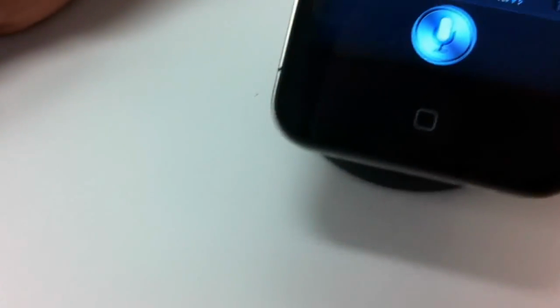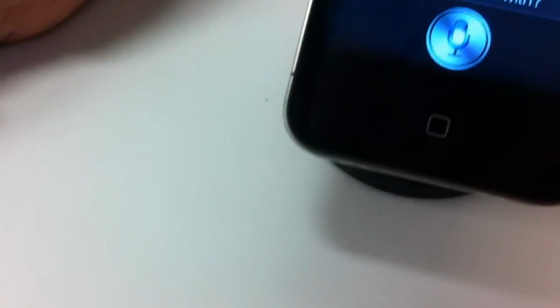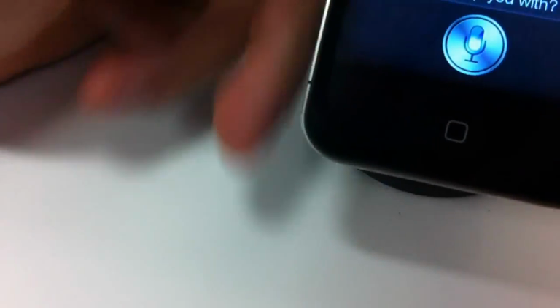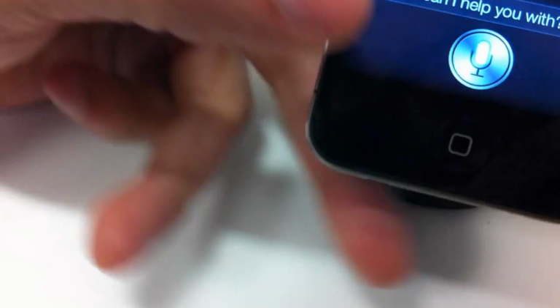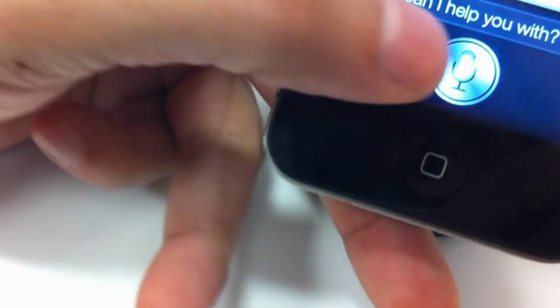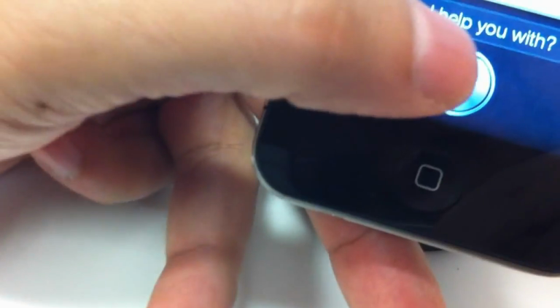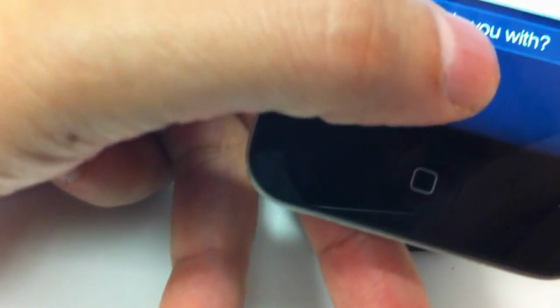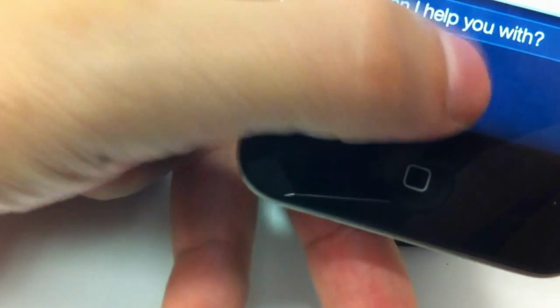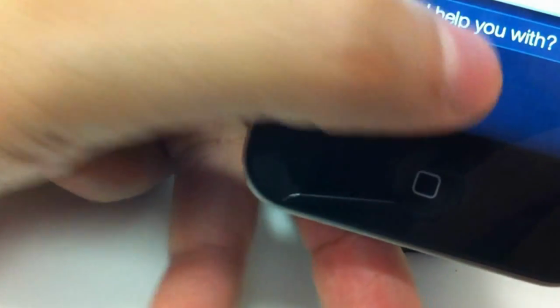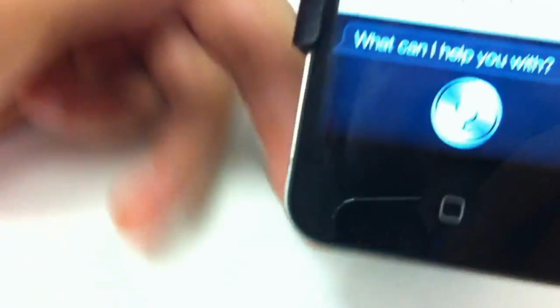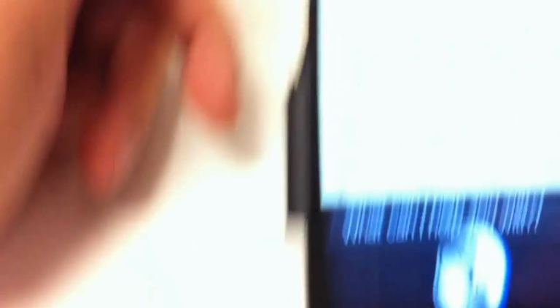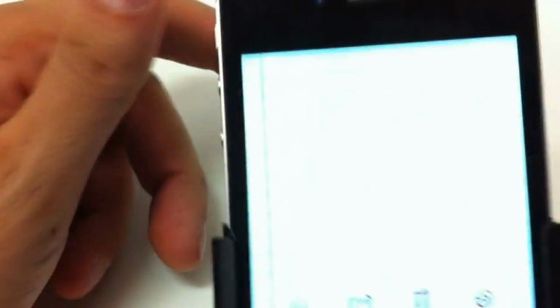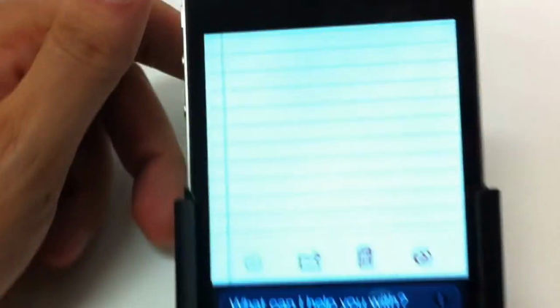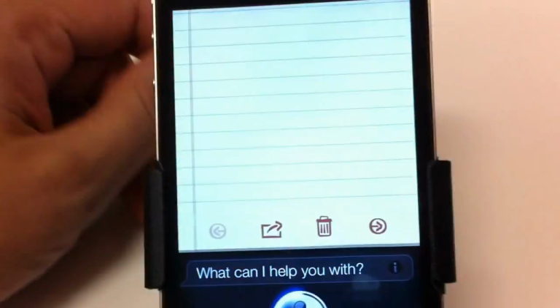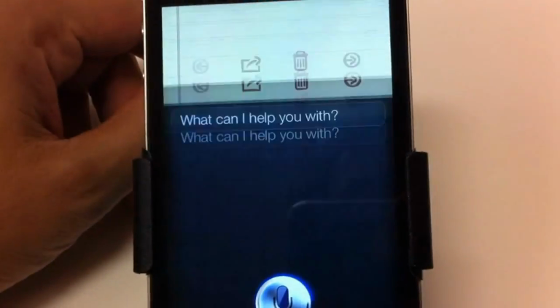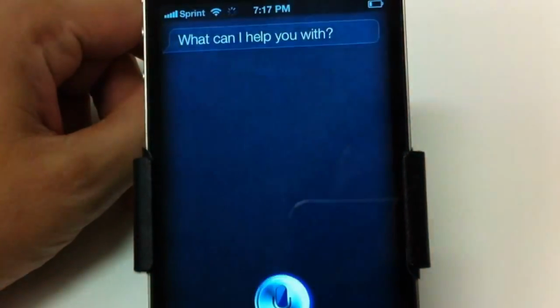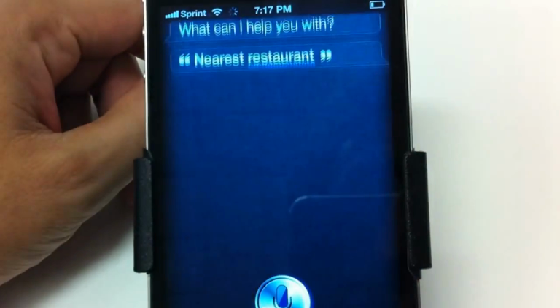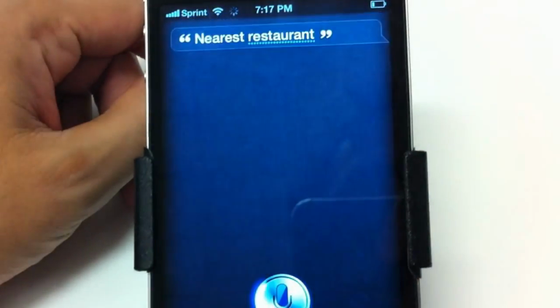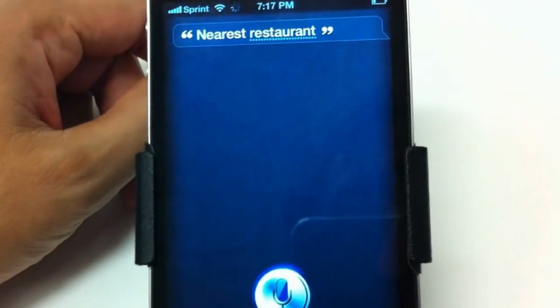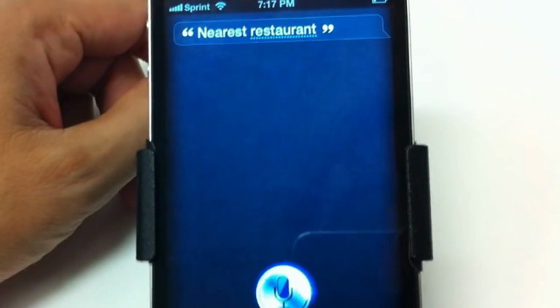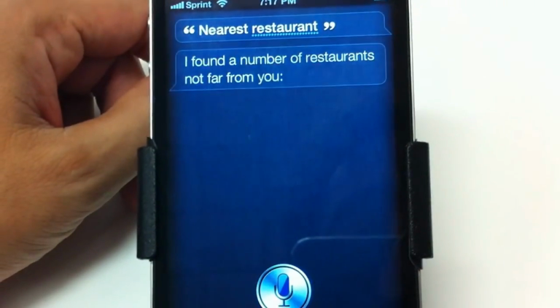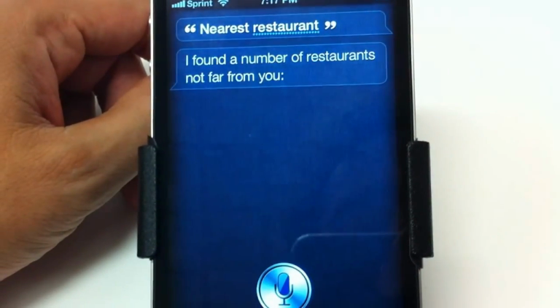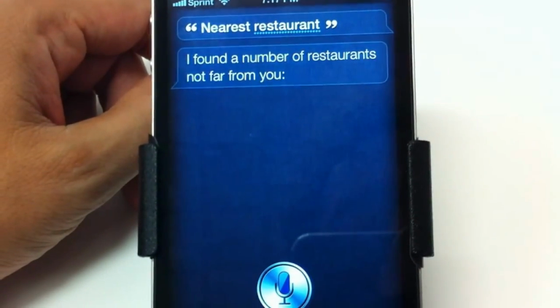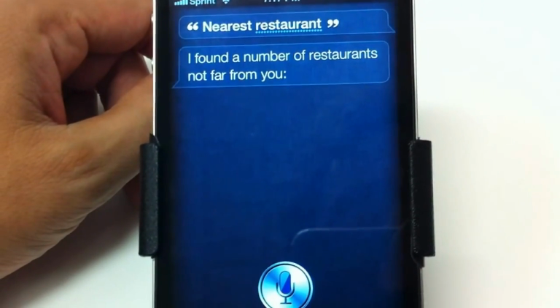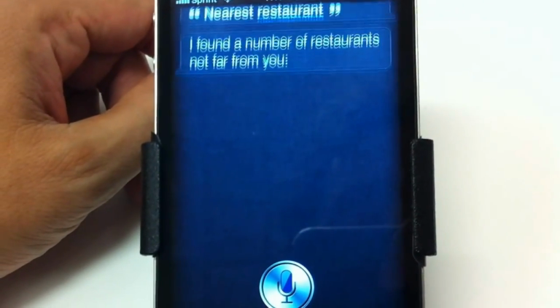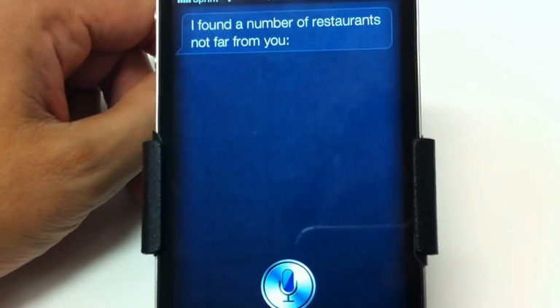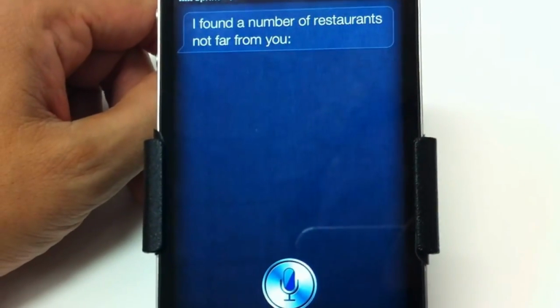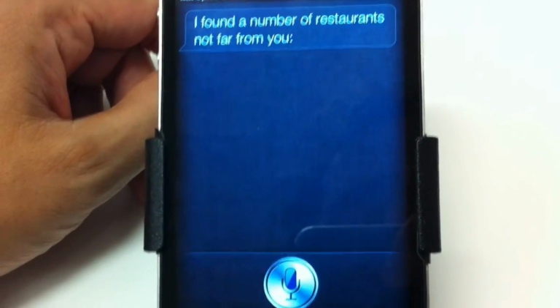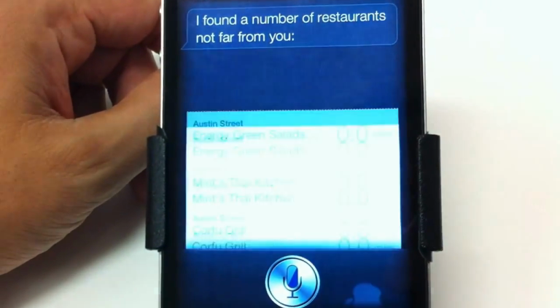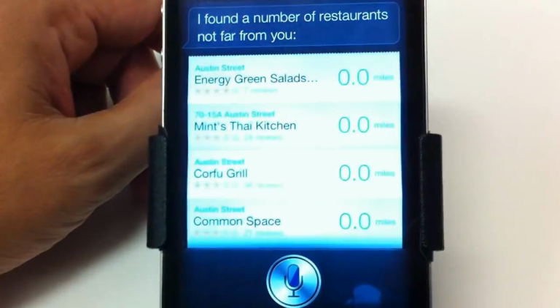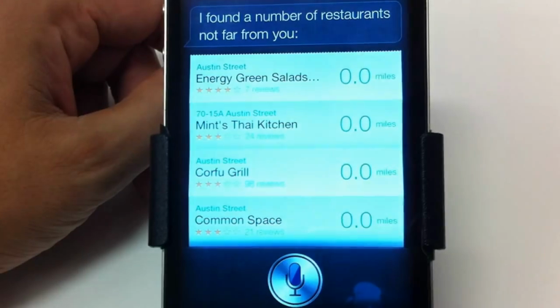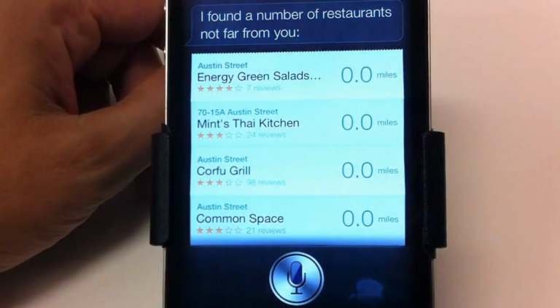Nearest restaurant. Siri responds: I found a number of restaurants not far from you.